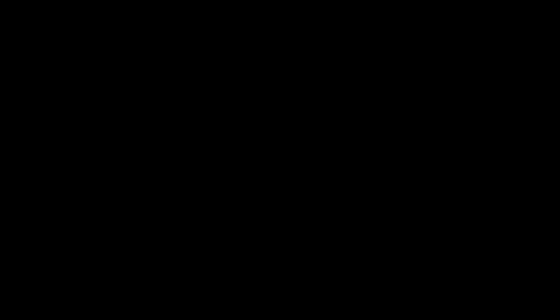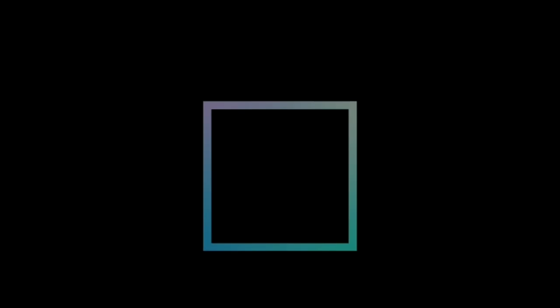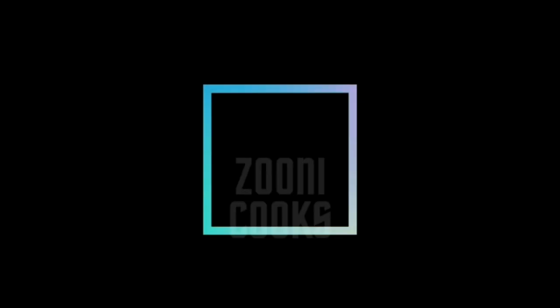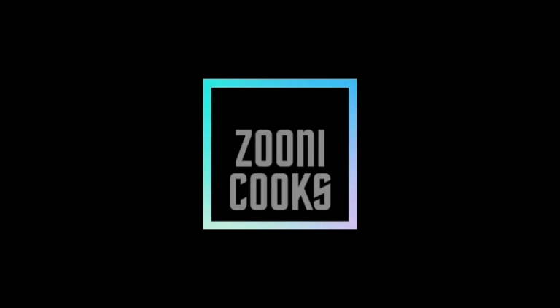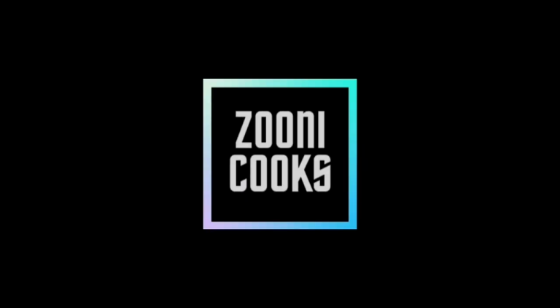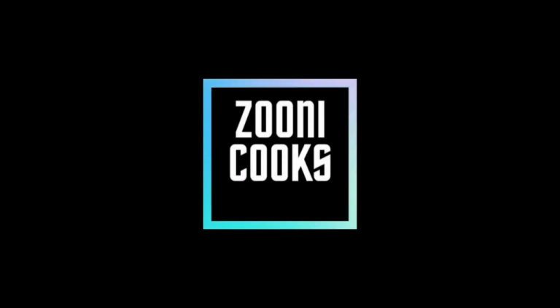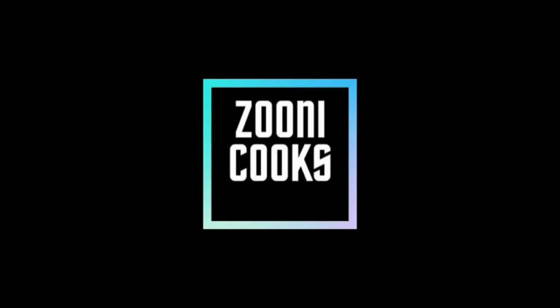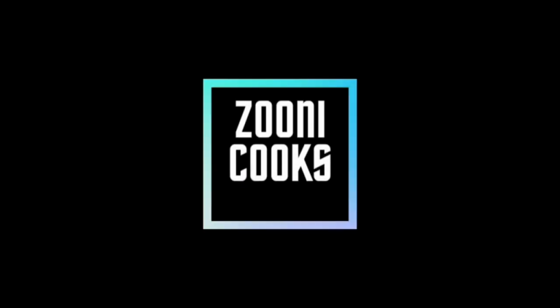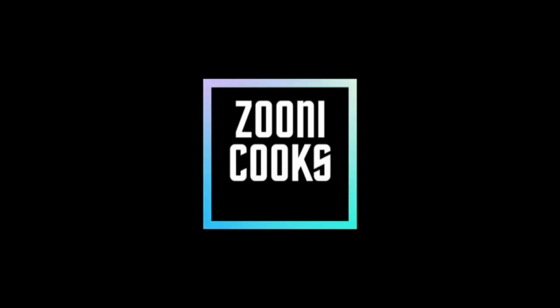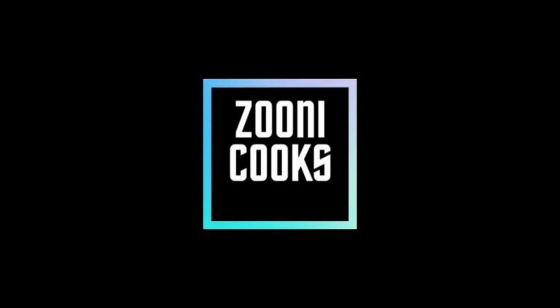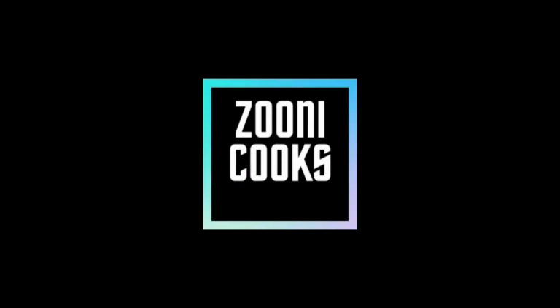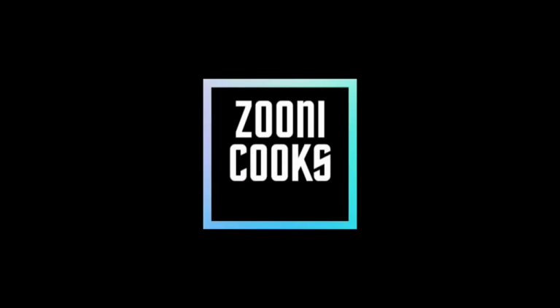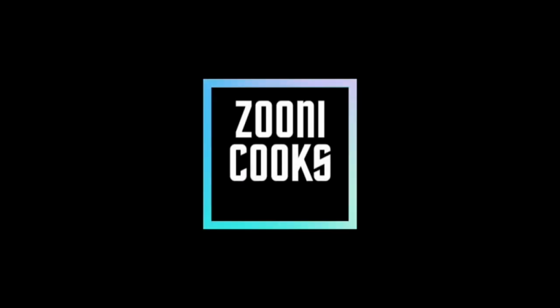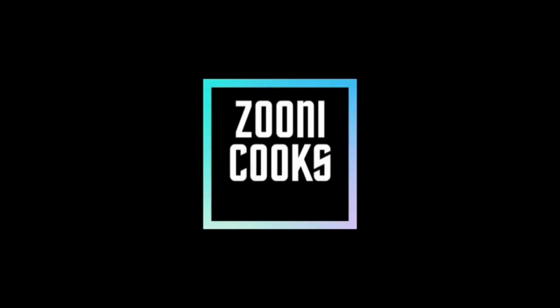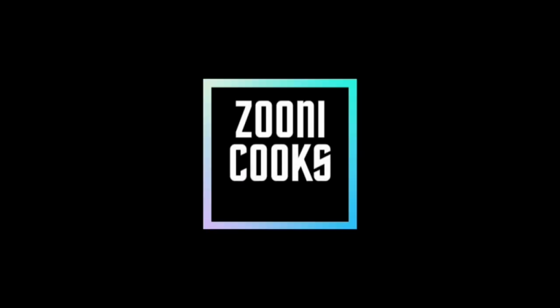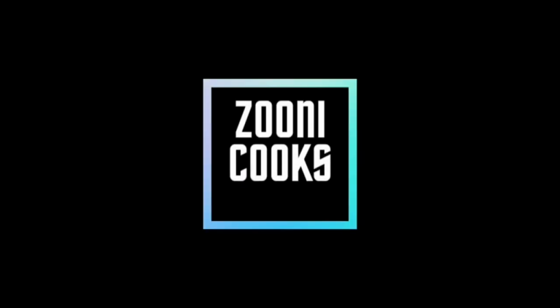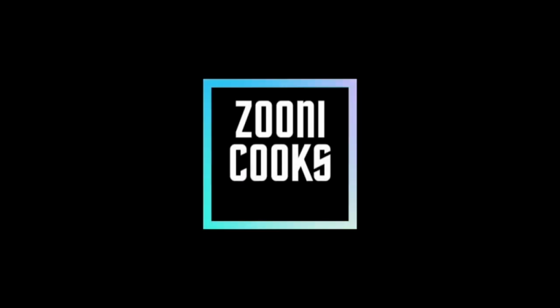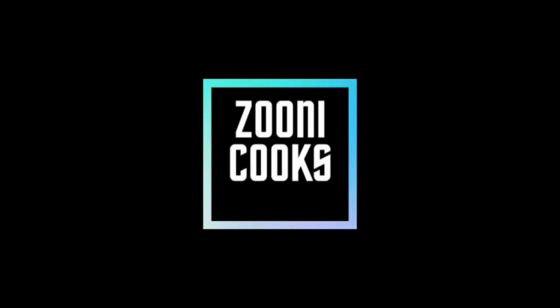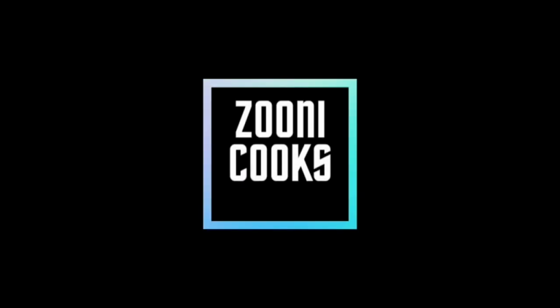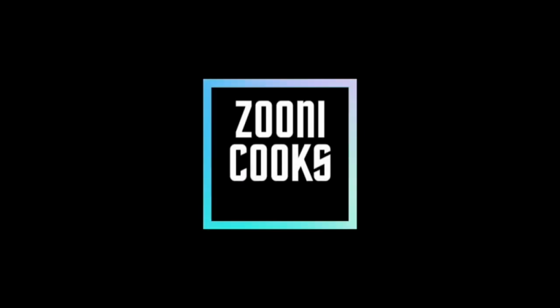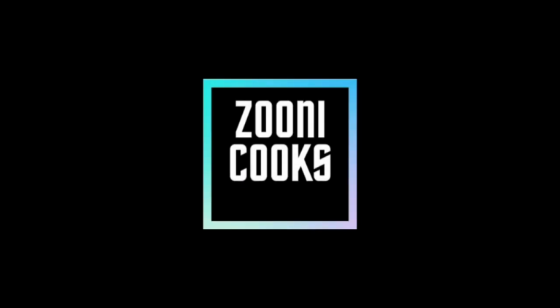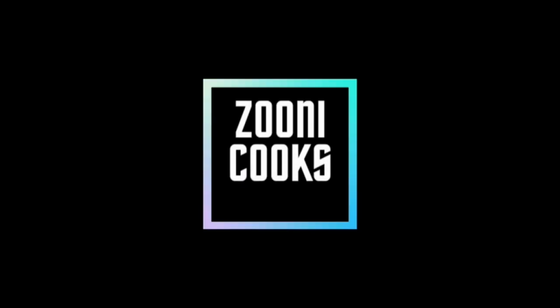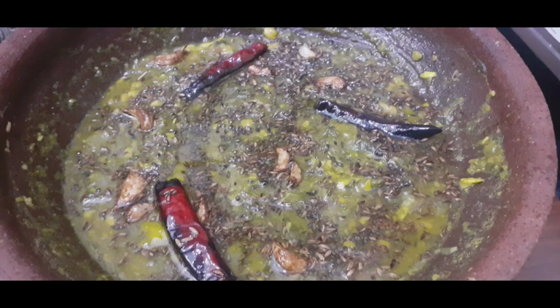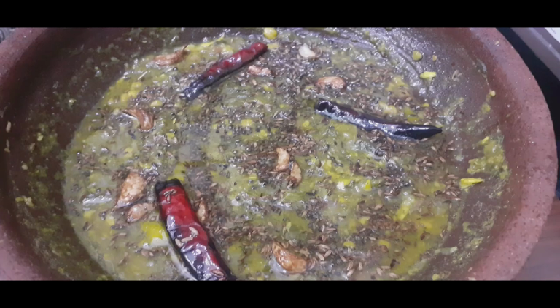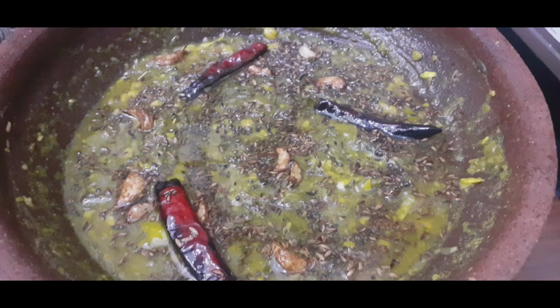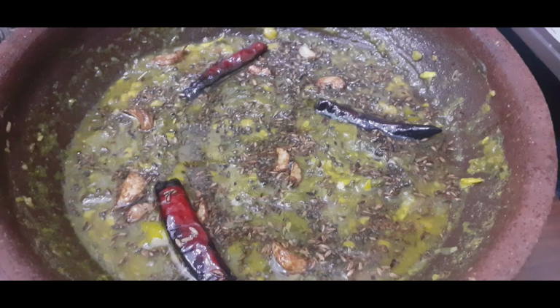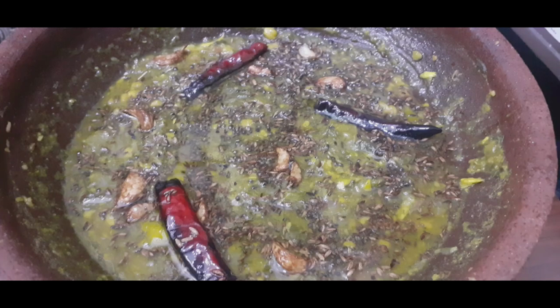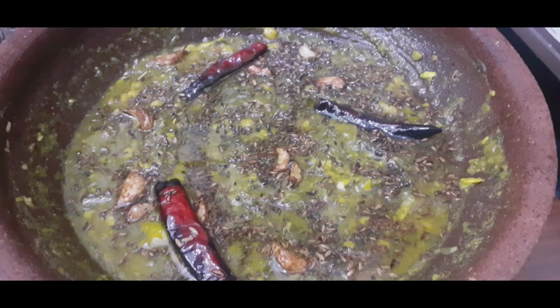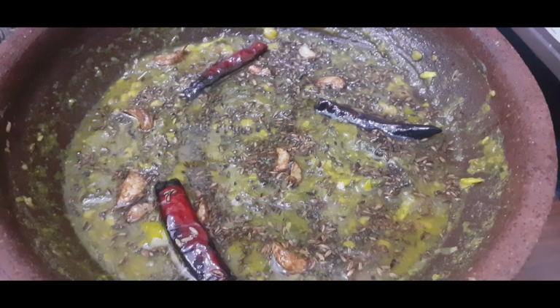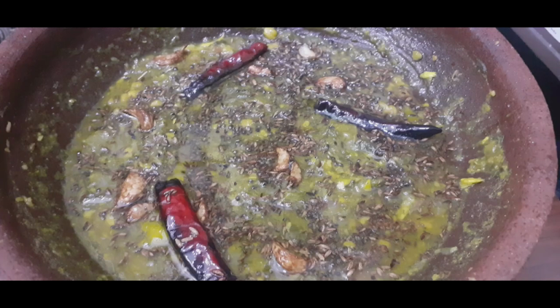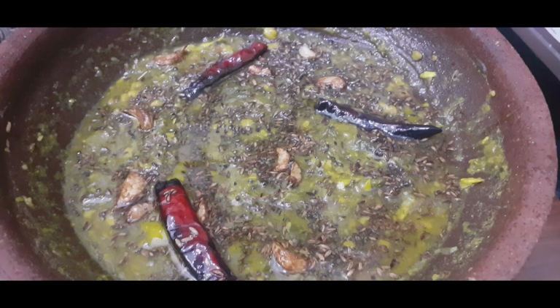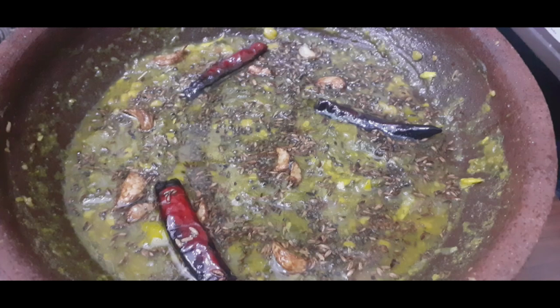Welcome to Zonico. Today we are making a healthy recipe.